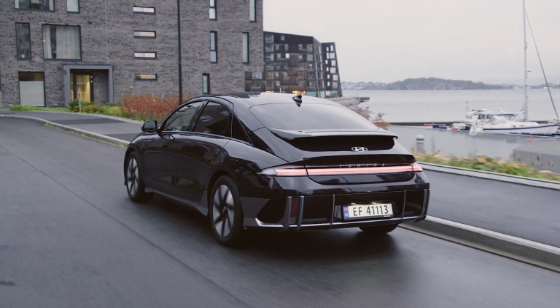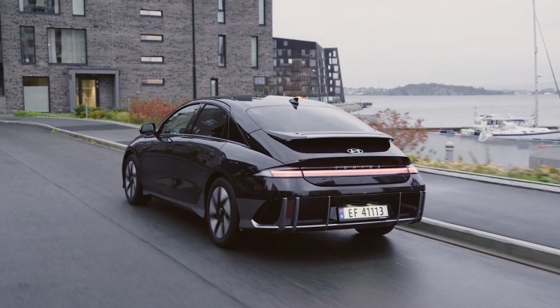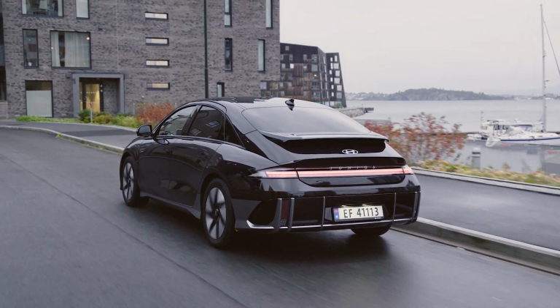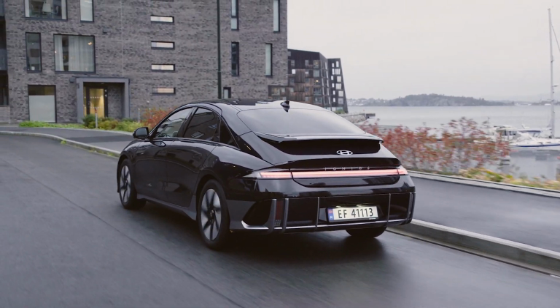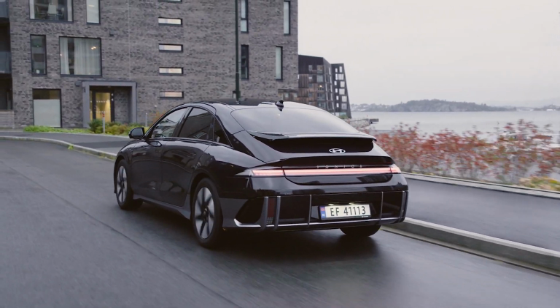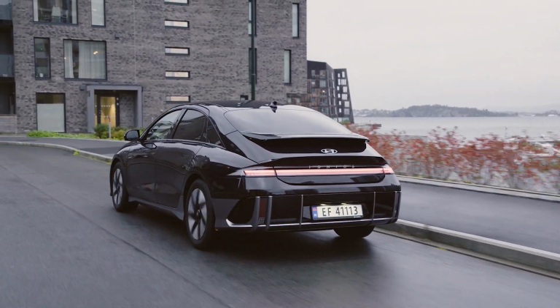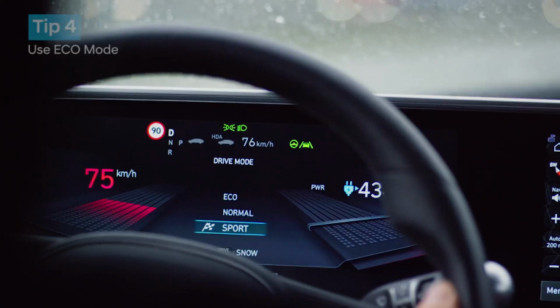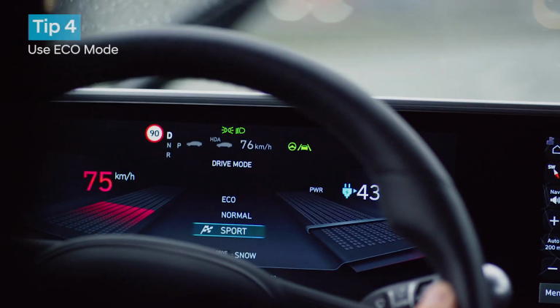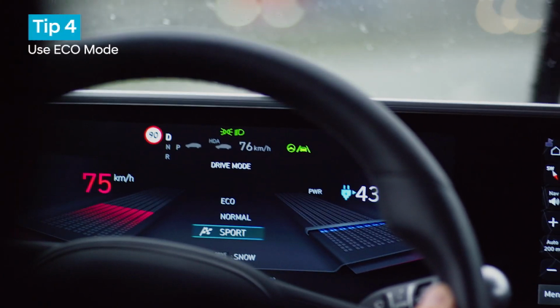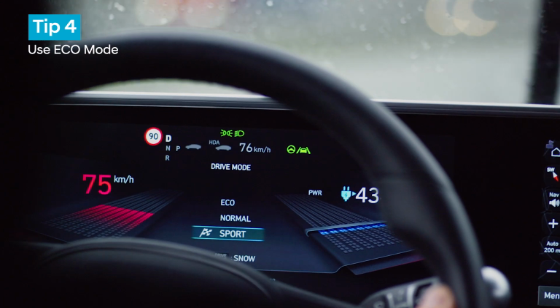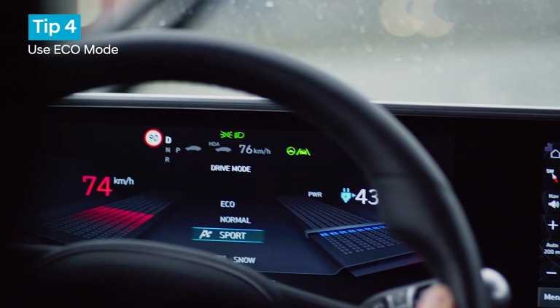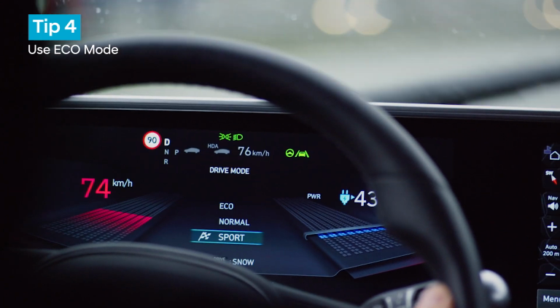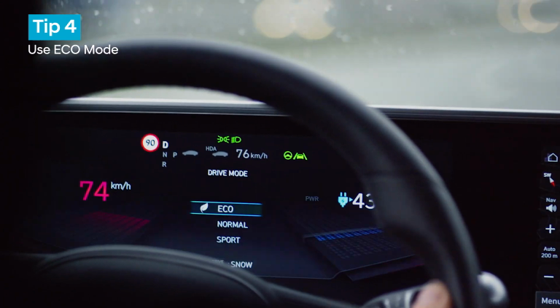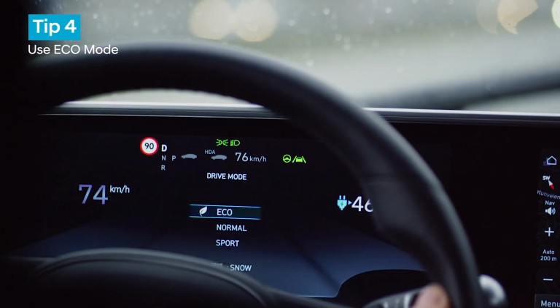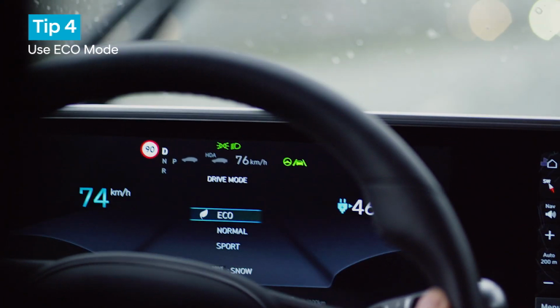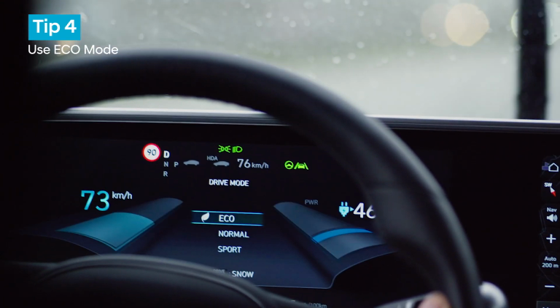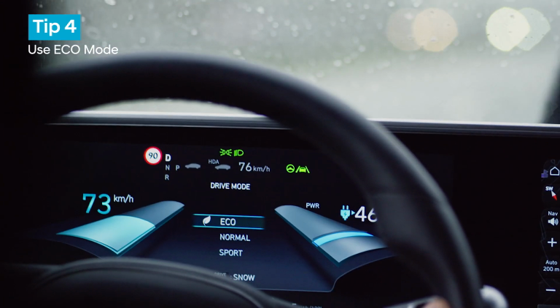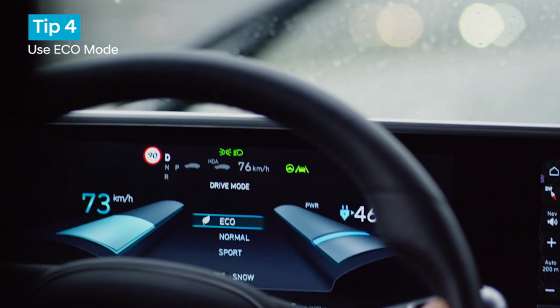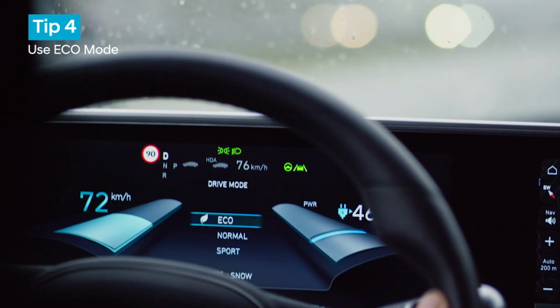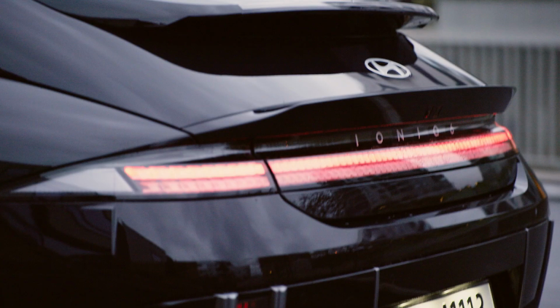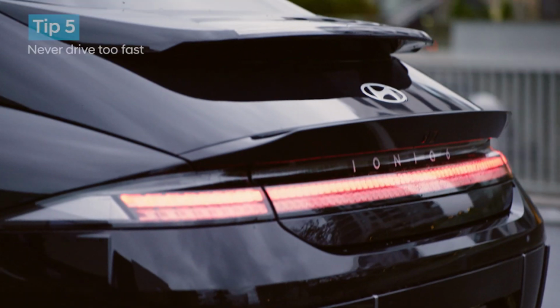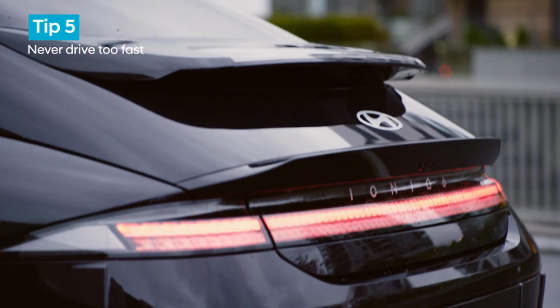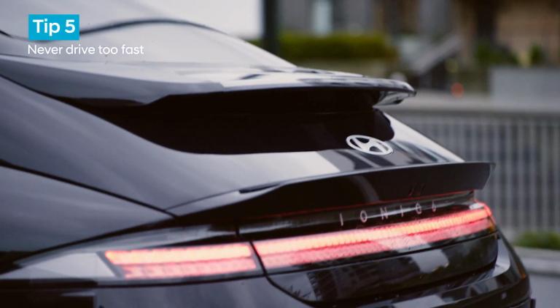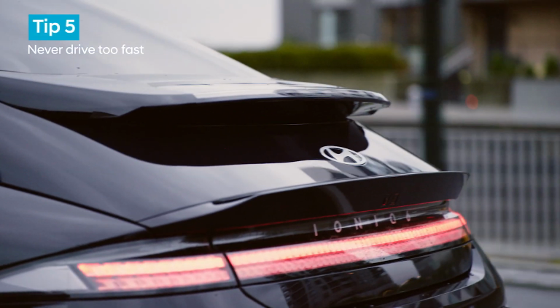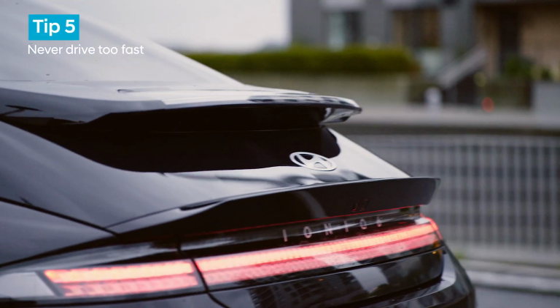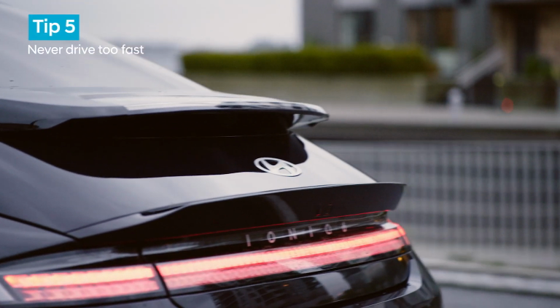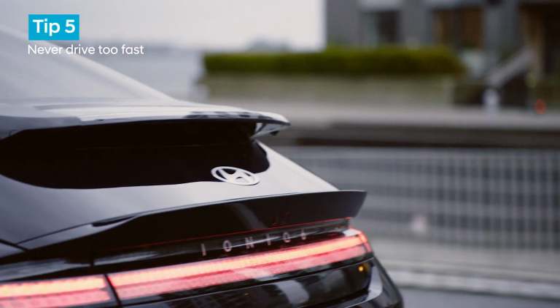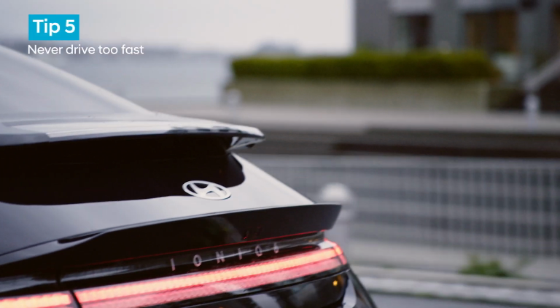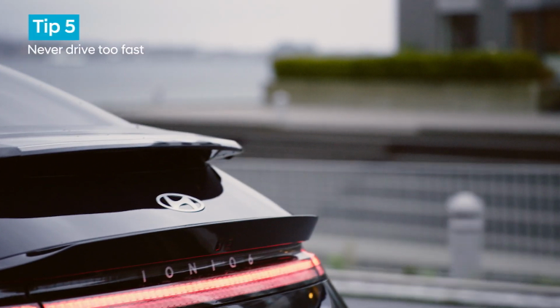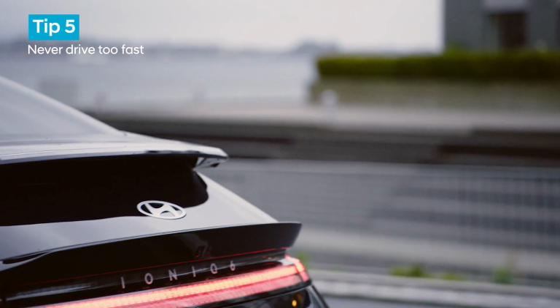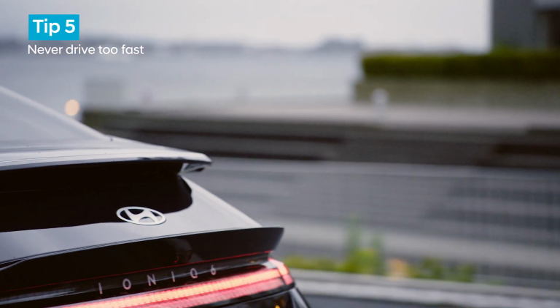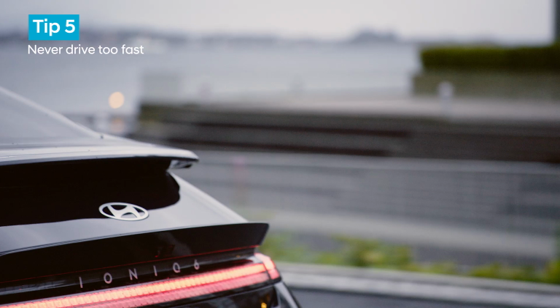A few more tips: ideally use the eco mode, and never drive too fast — that kills economy.